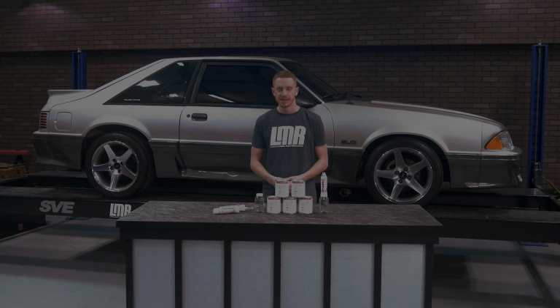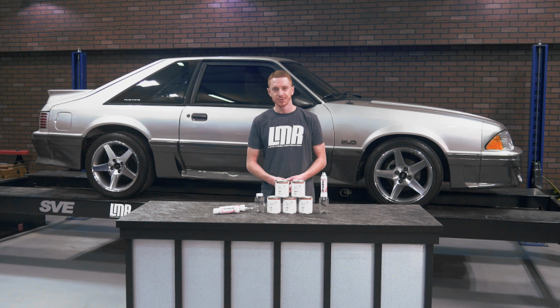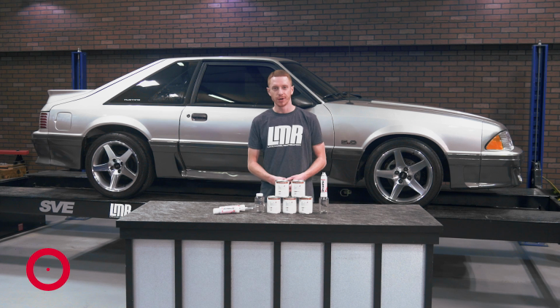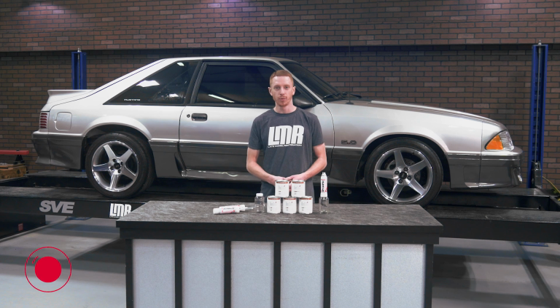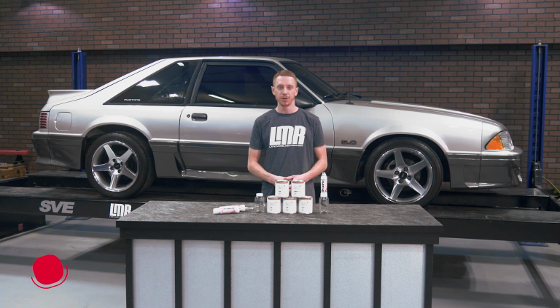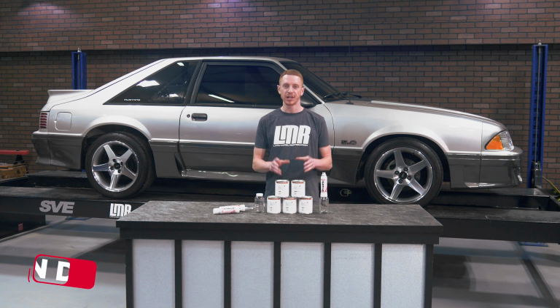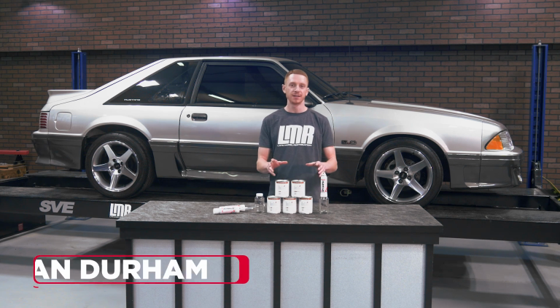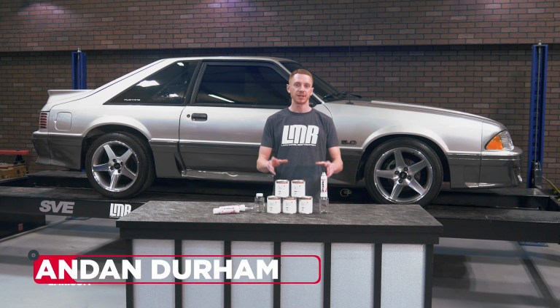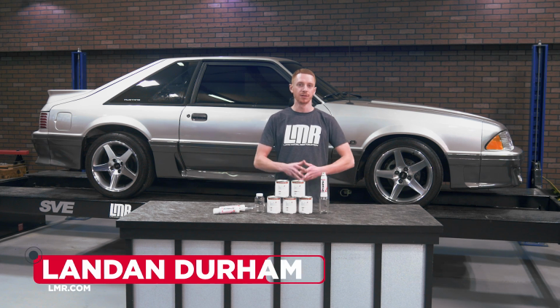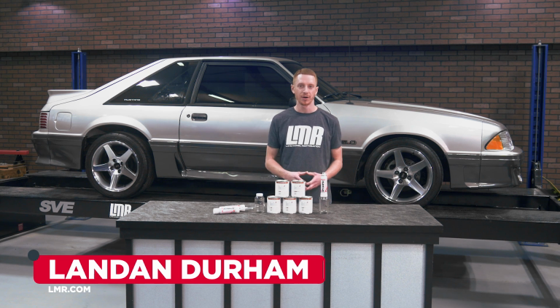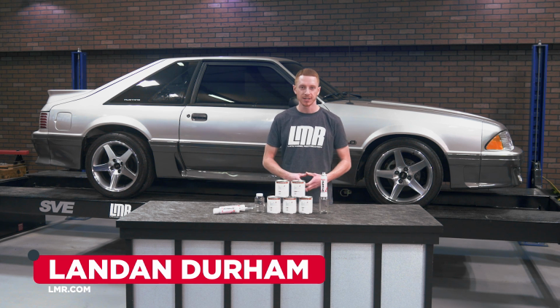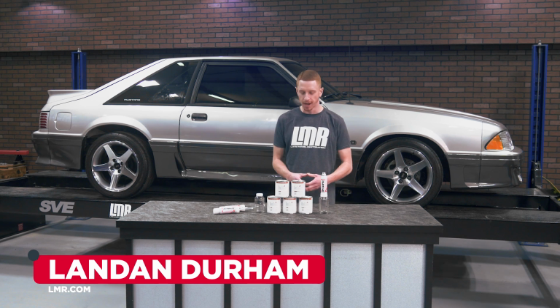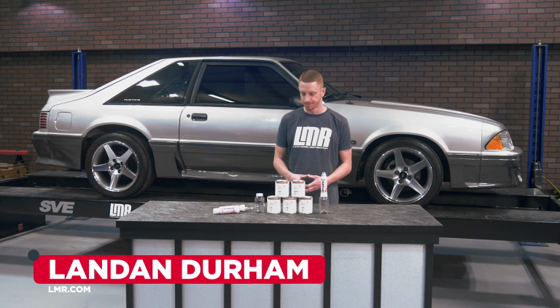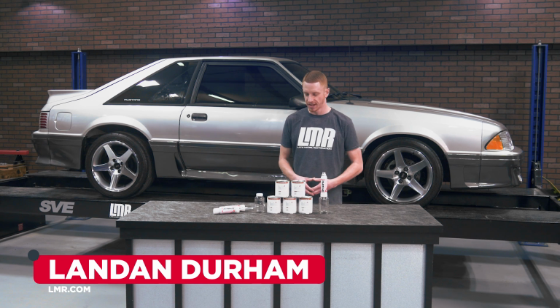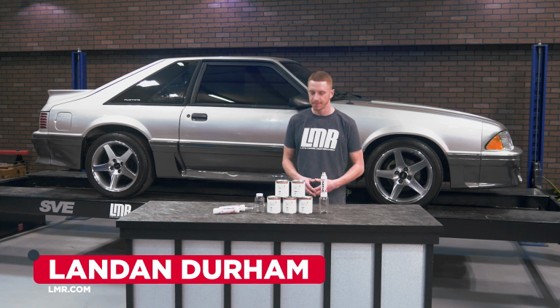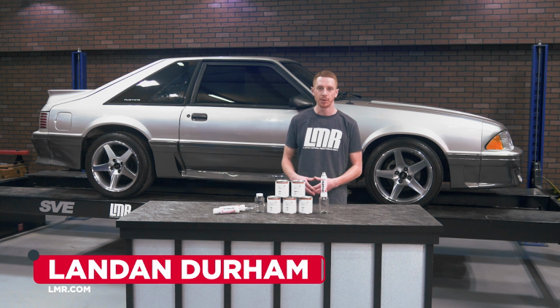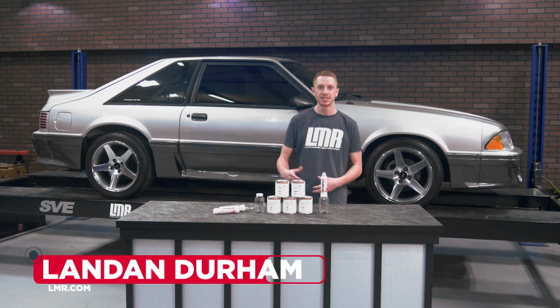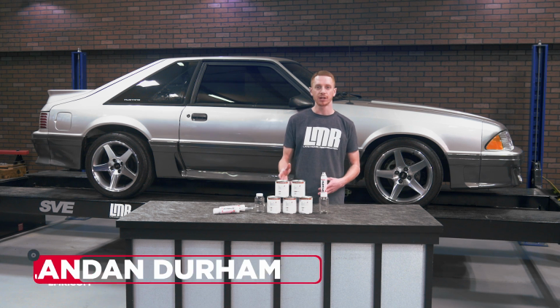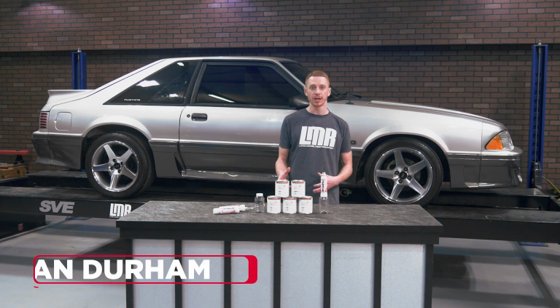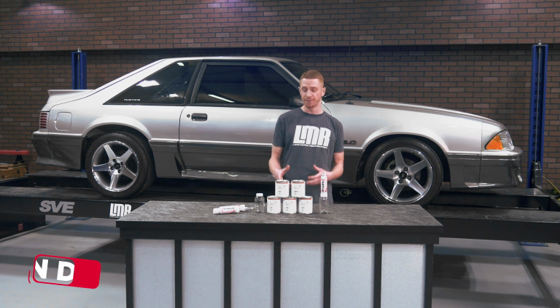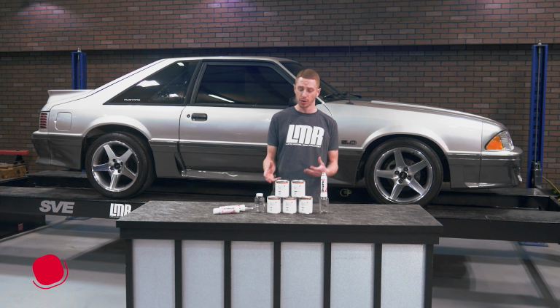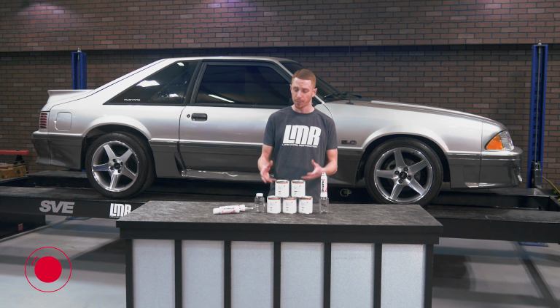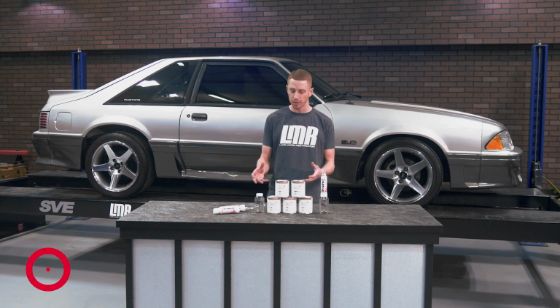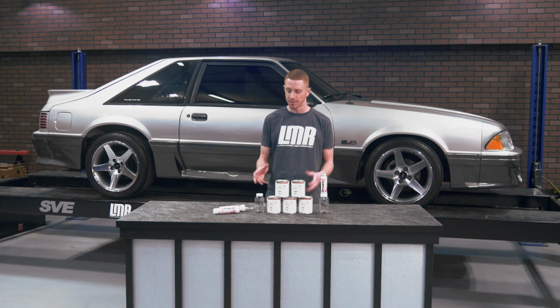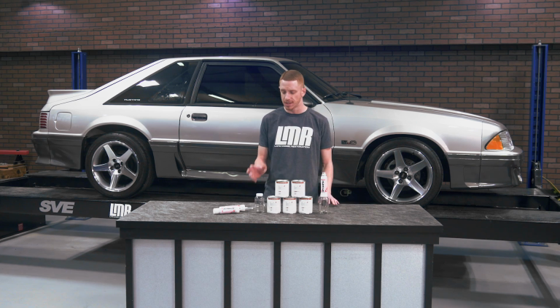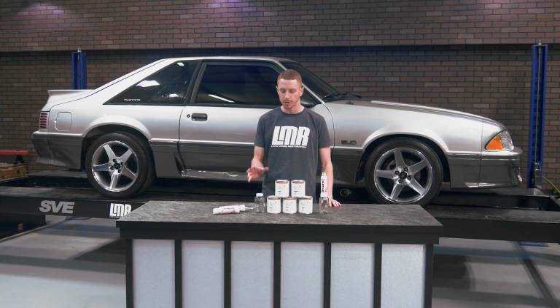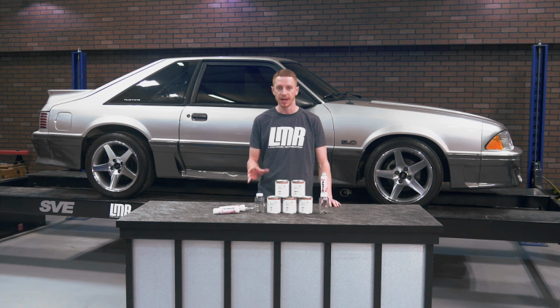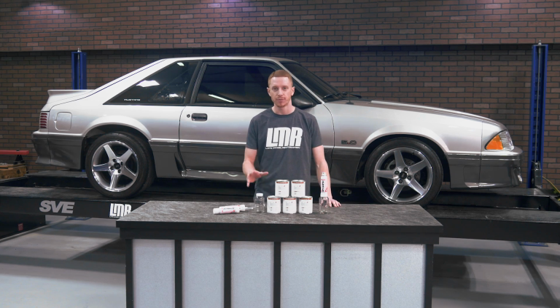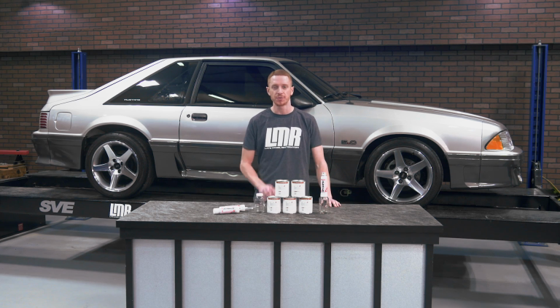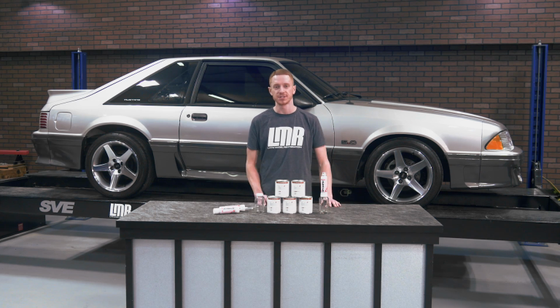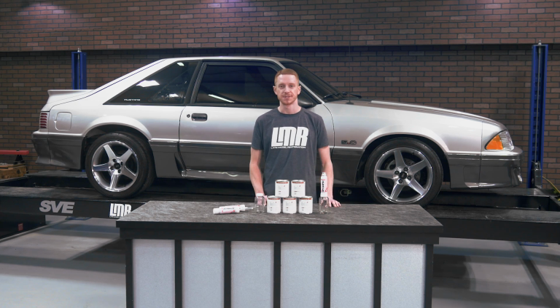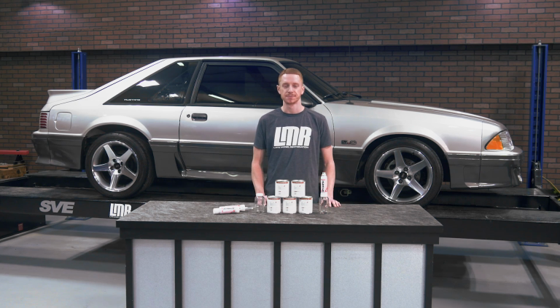How's it going everyone? Landon with LMR.com. Today, I'm going to be taking a look at a few of our premium interior paint restoration systems.